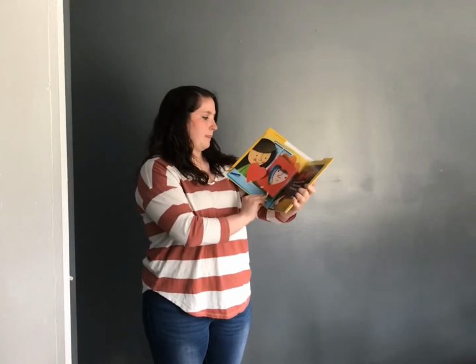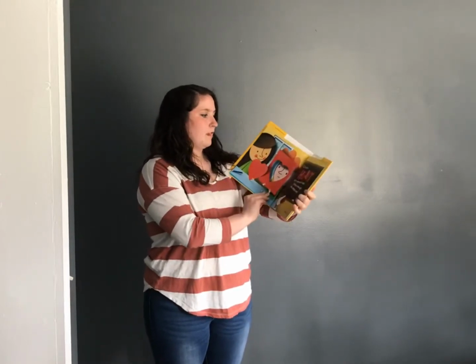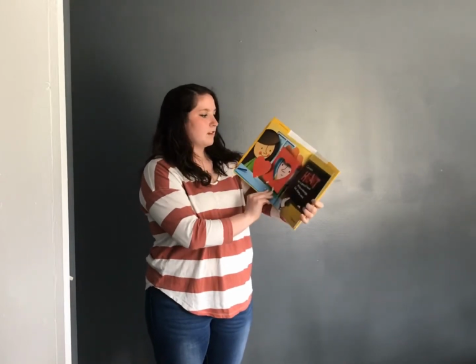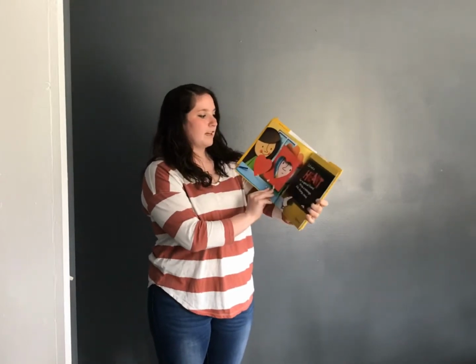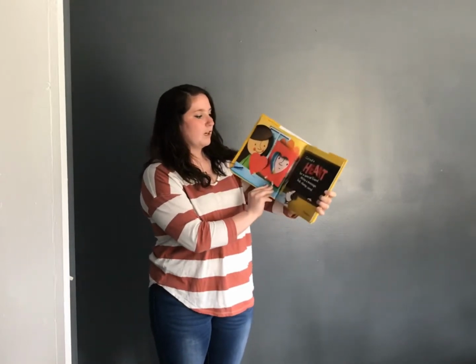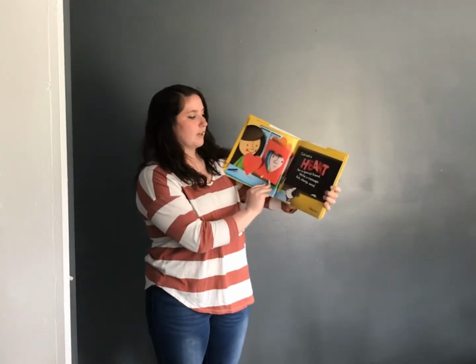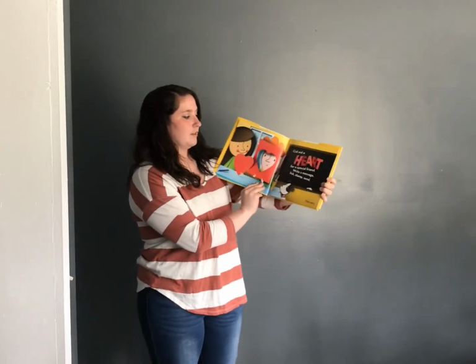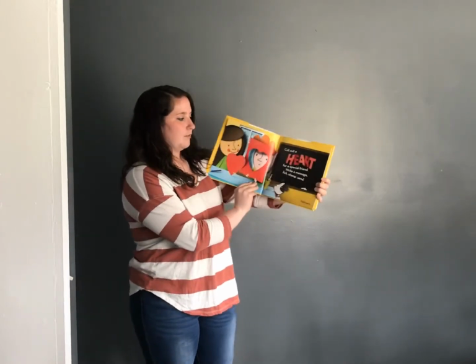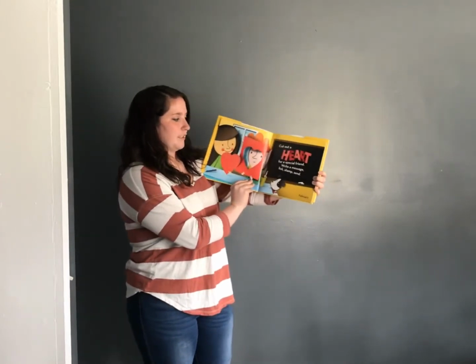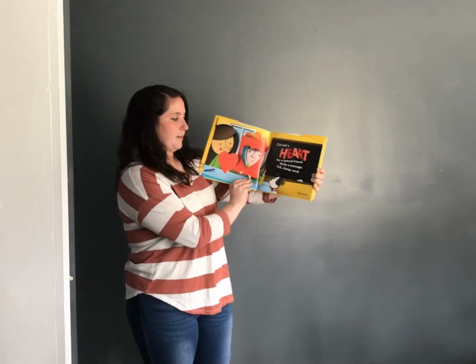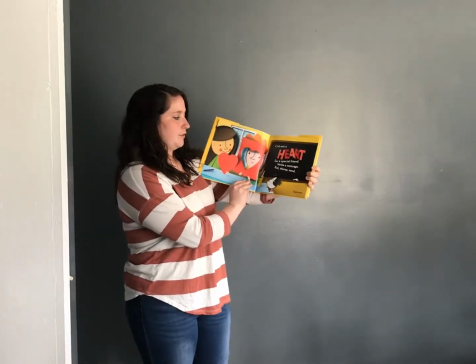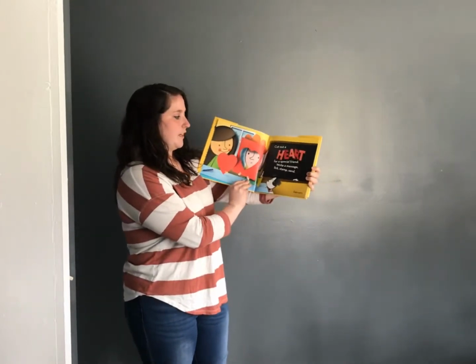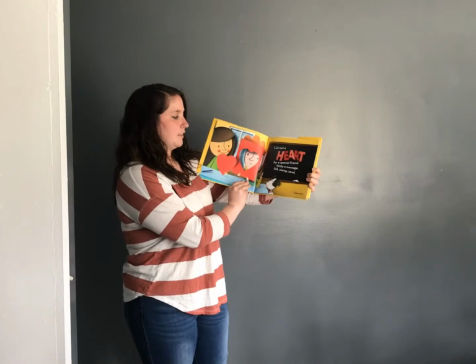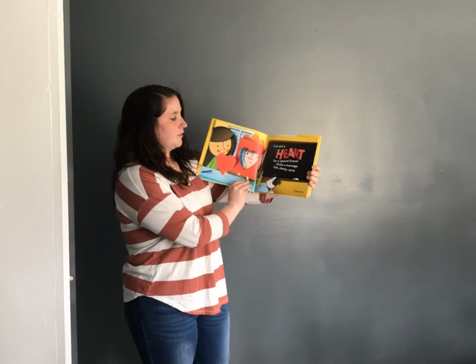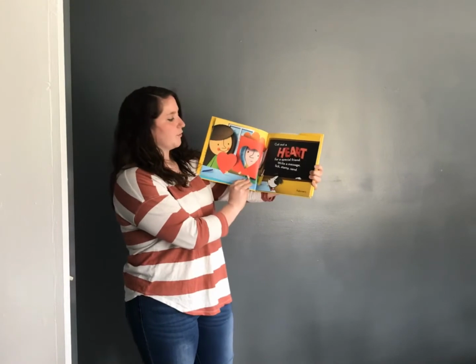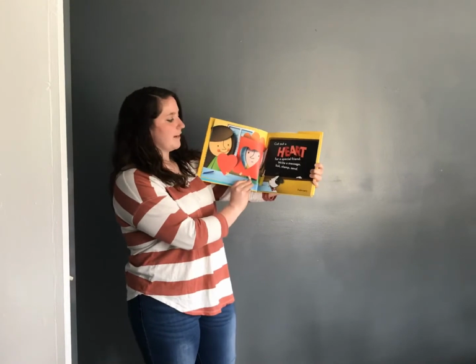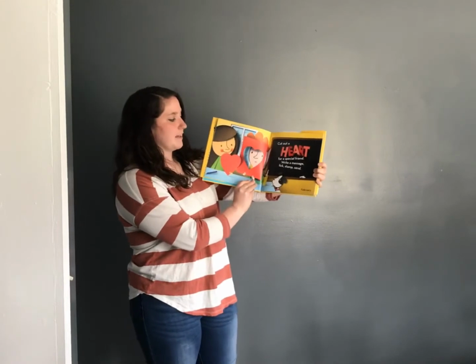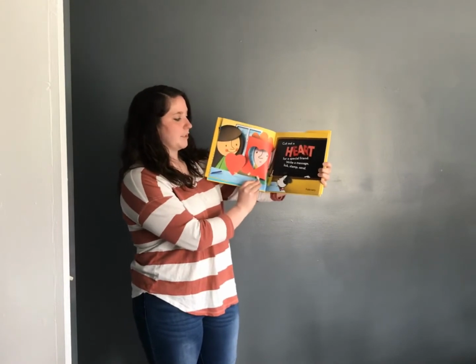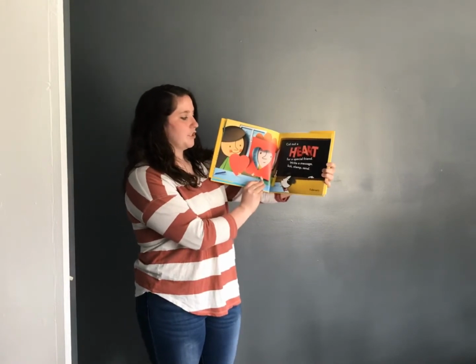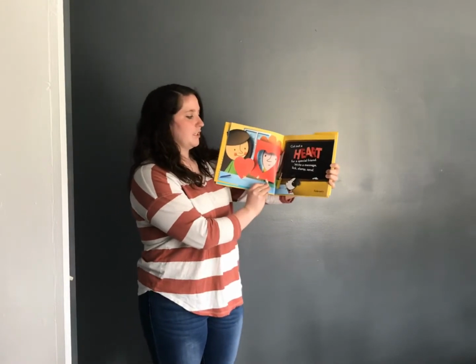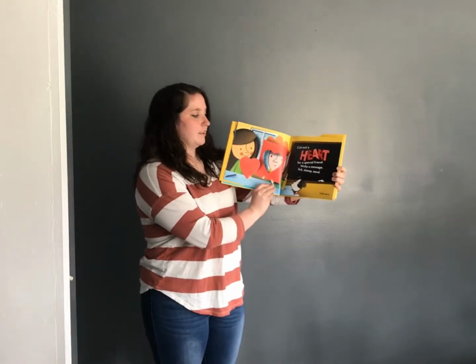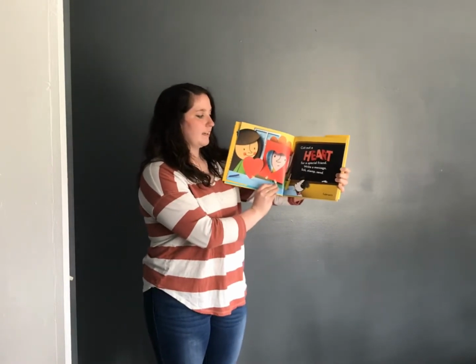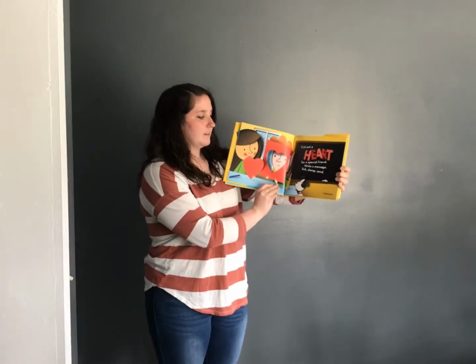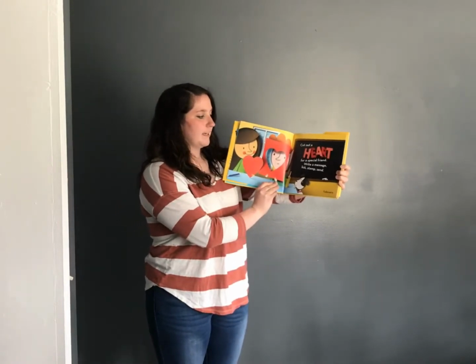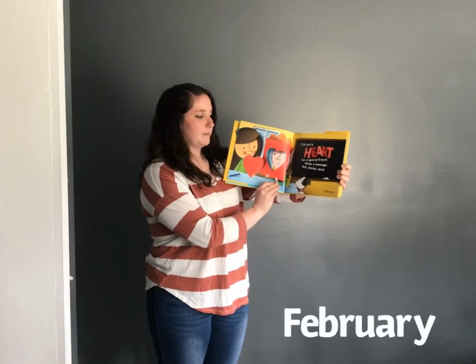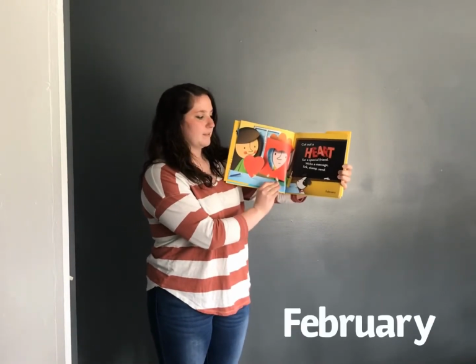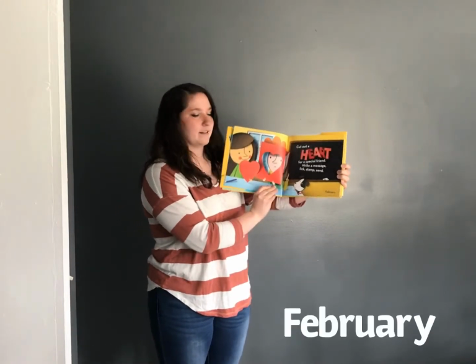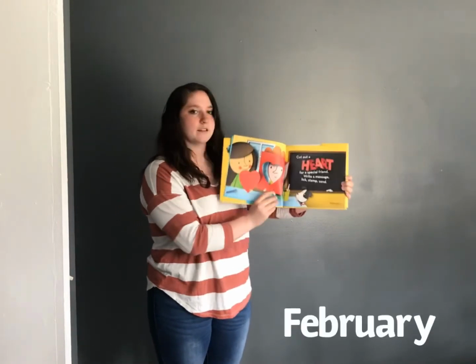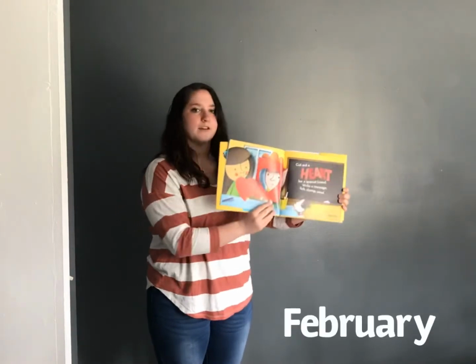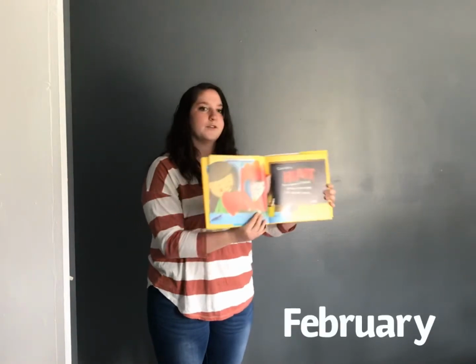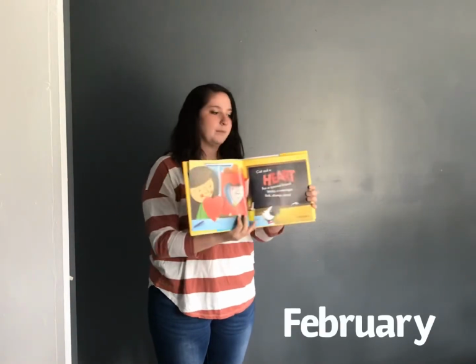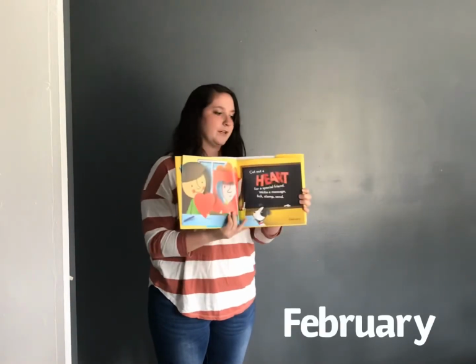Cut out a heart for a special friend, write a message, lick, stamp, send. February.